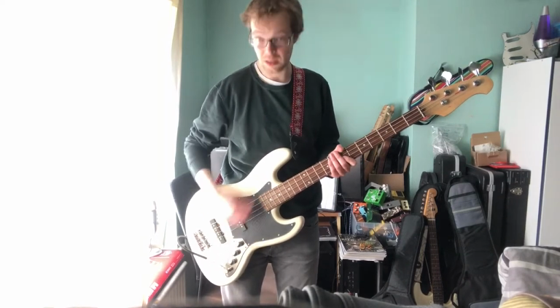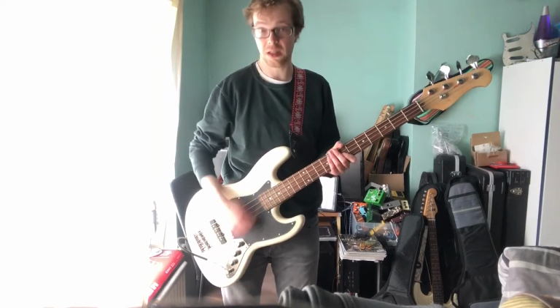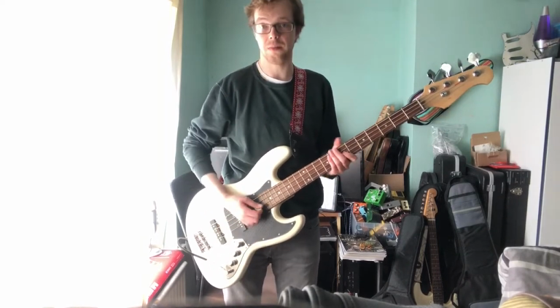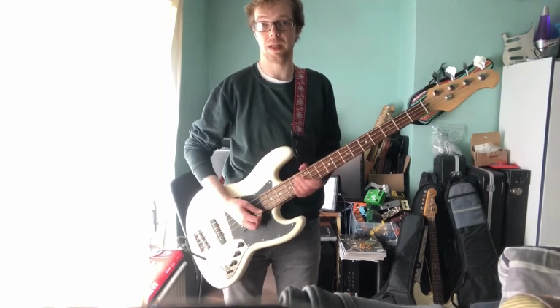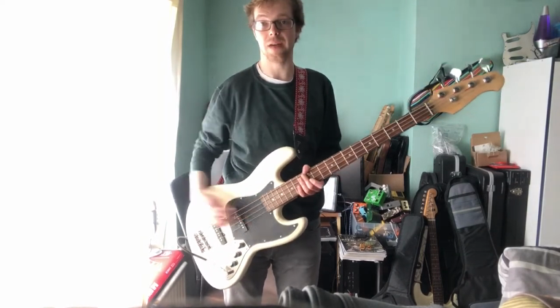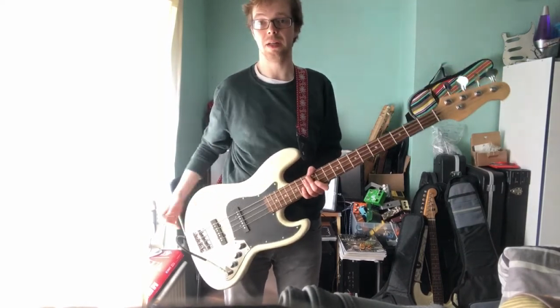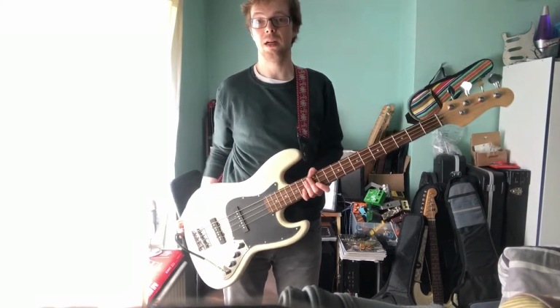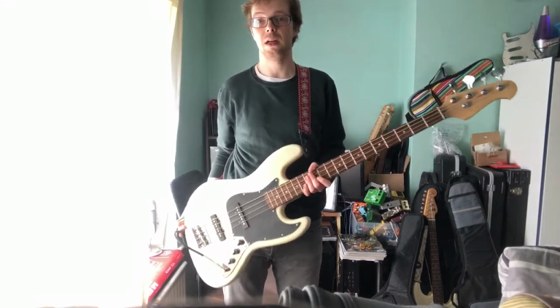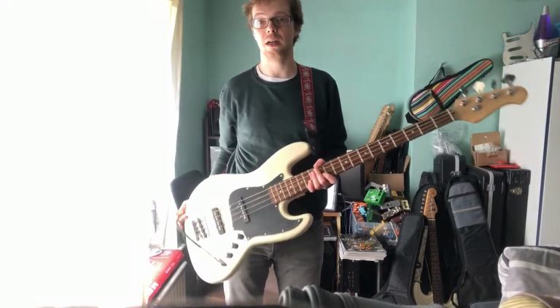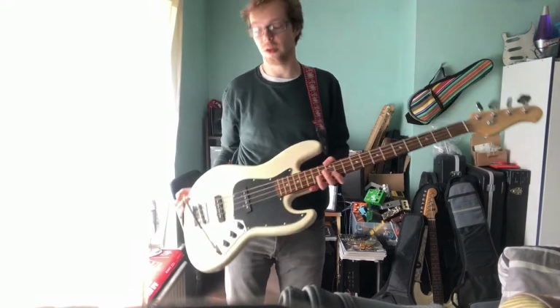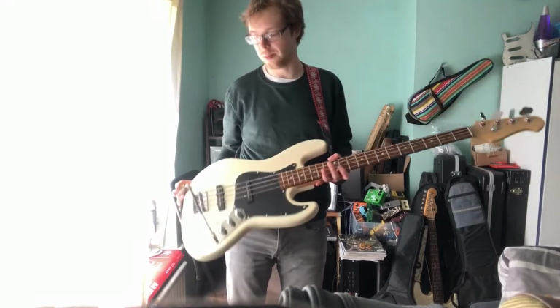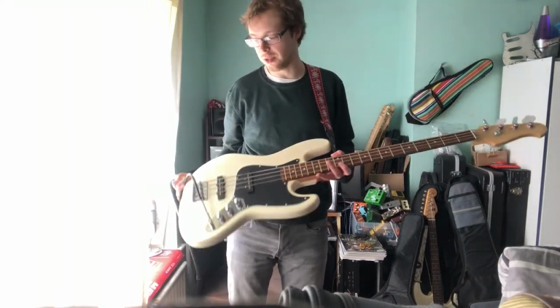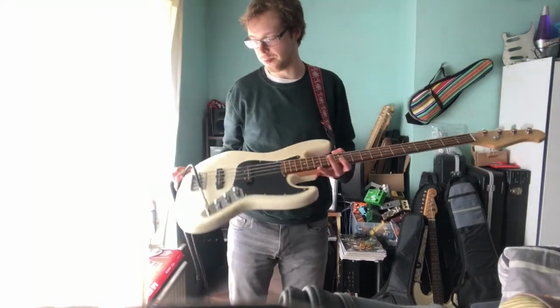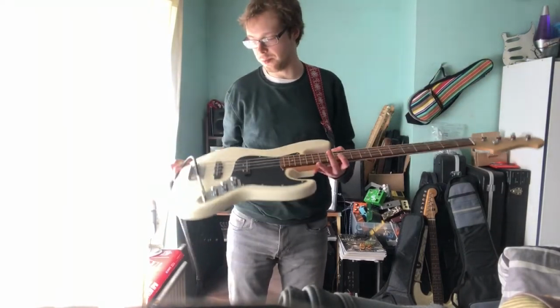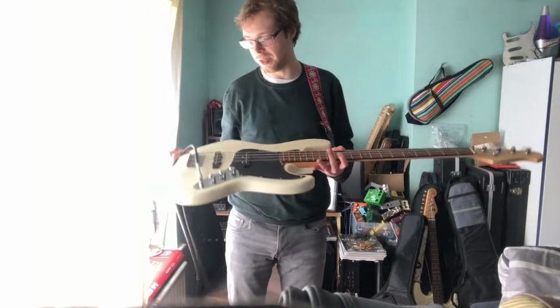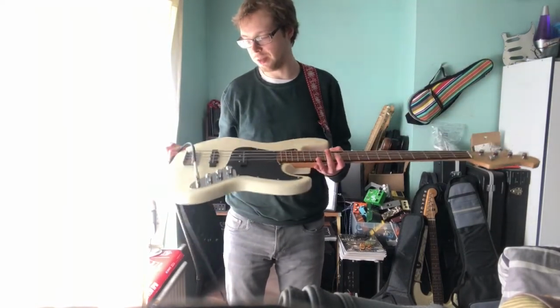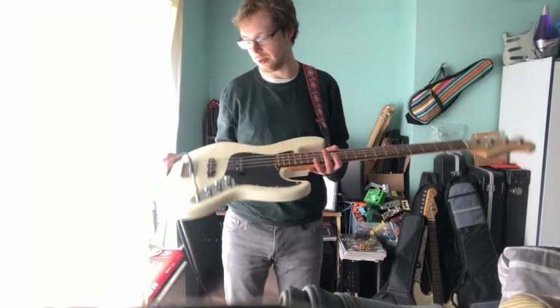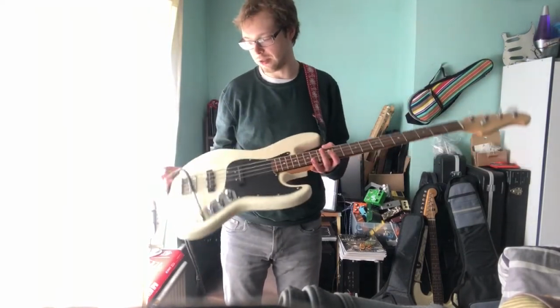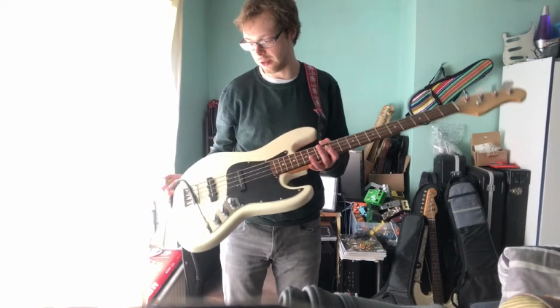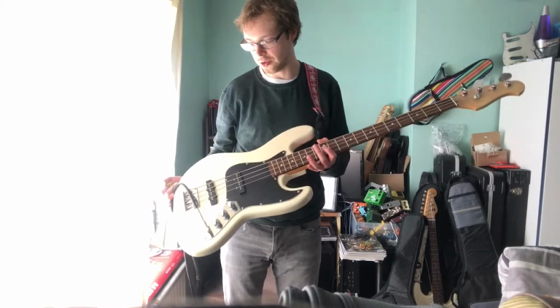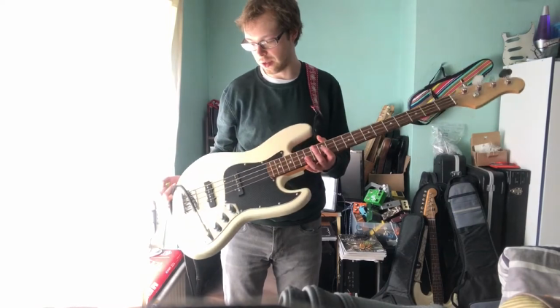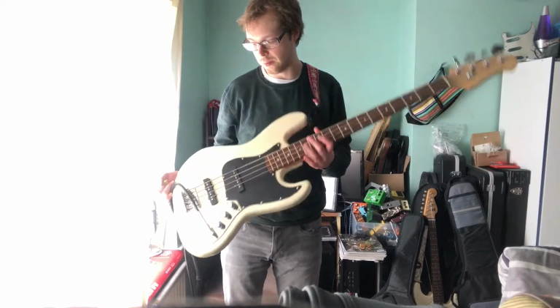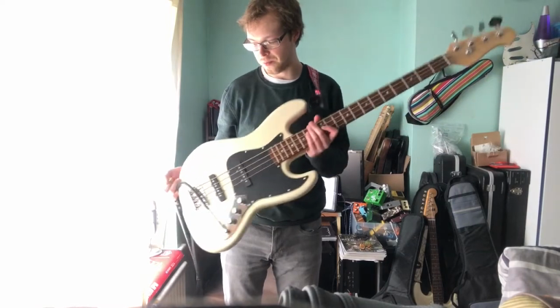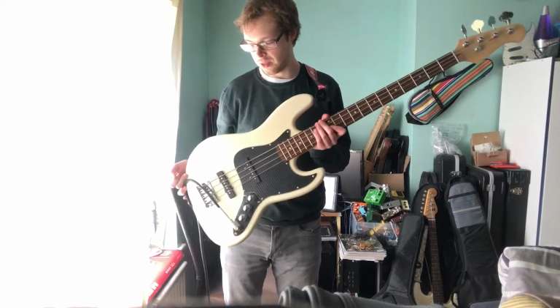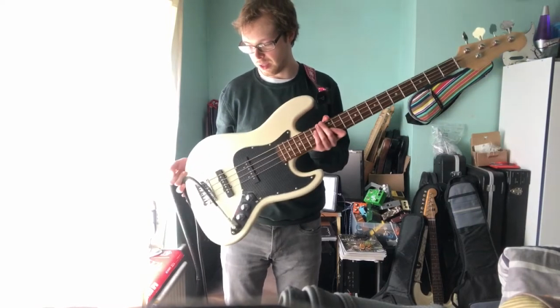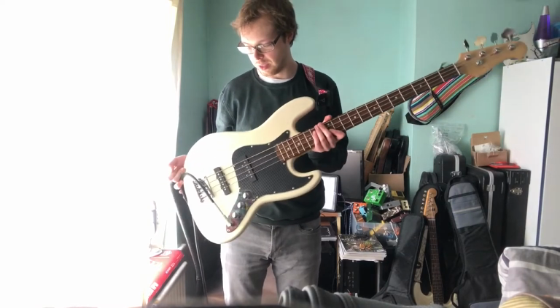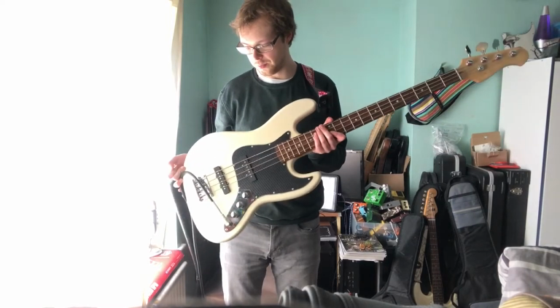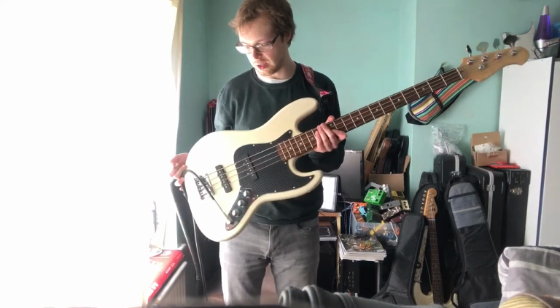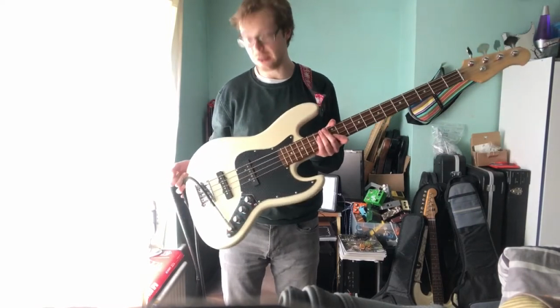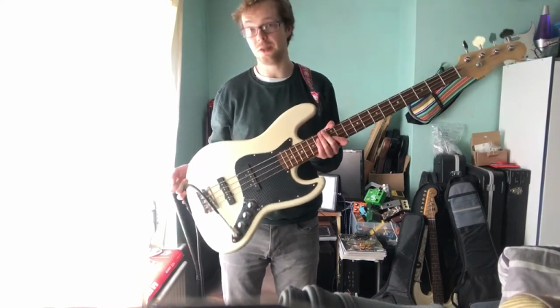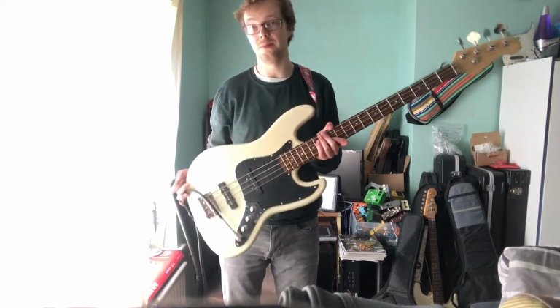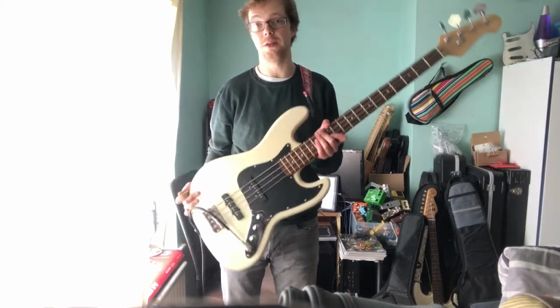This is all of the bridge pickup by itself. So there you have it — I'm not going to bother with the tone control. Let's do some mods.